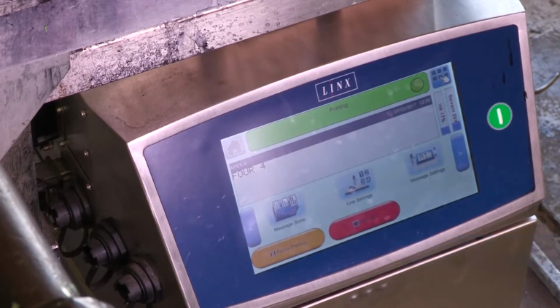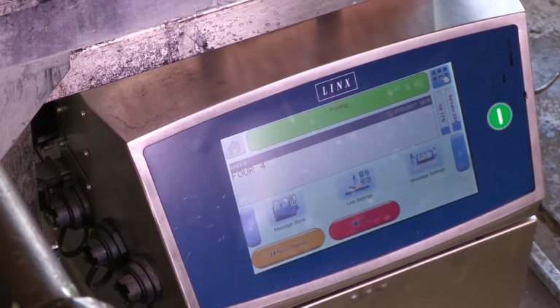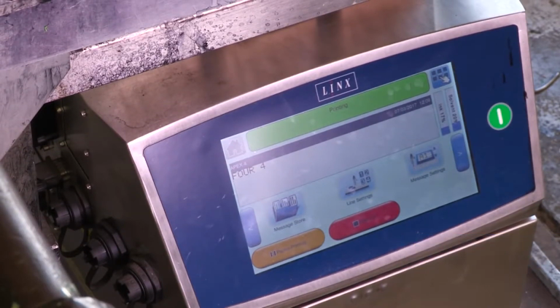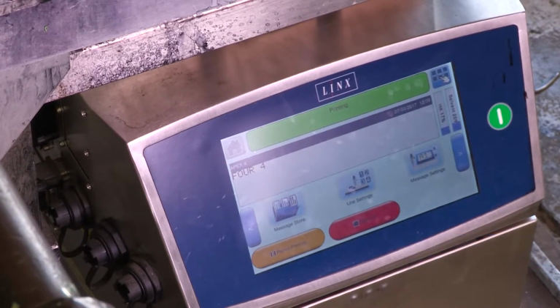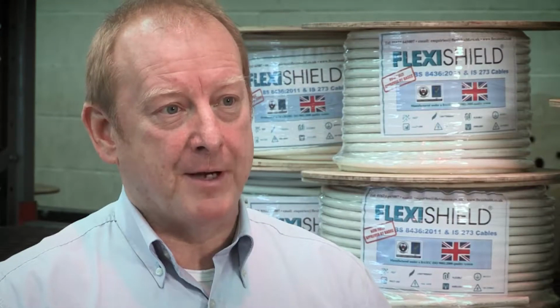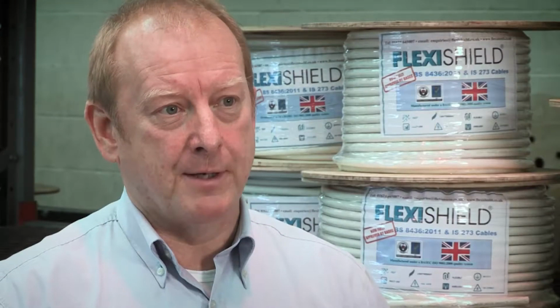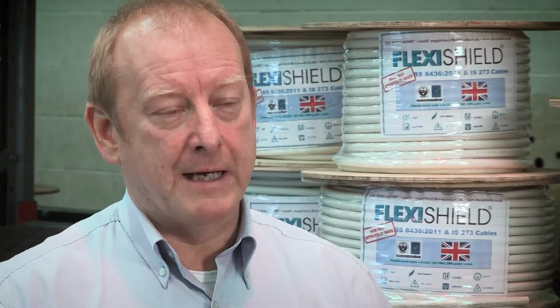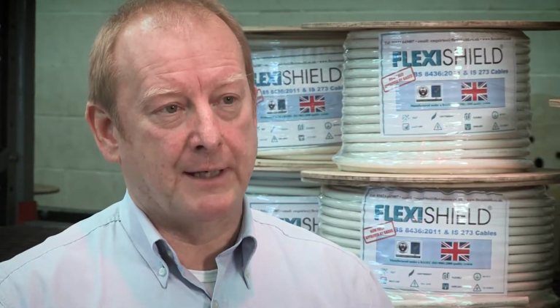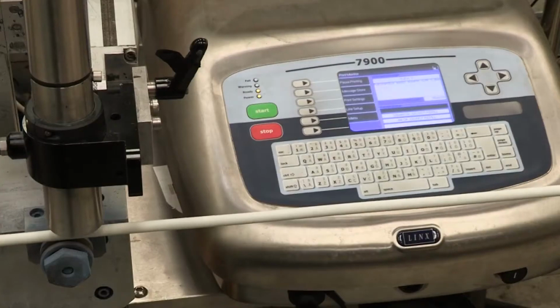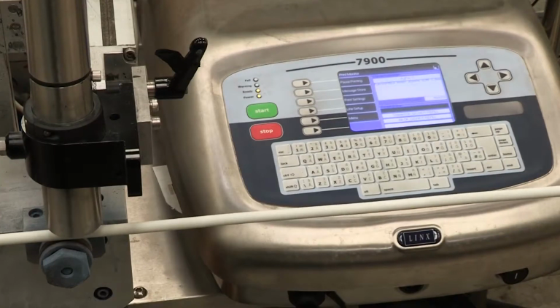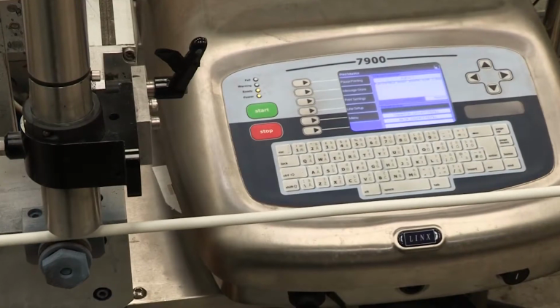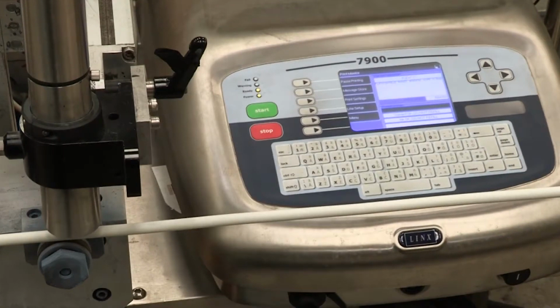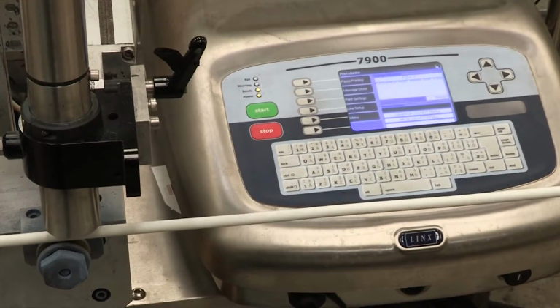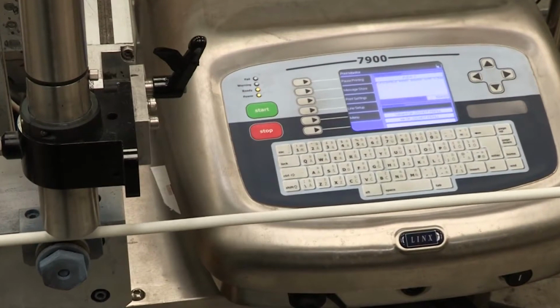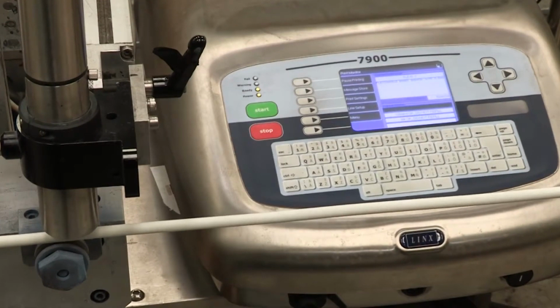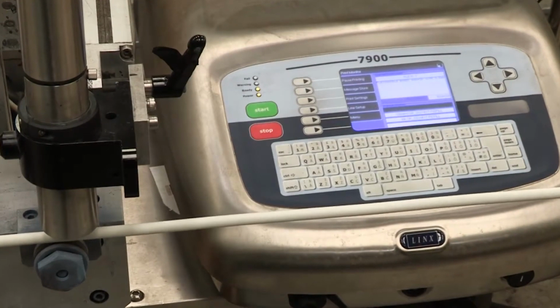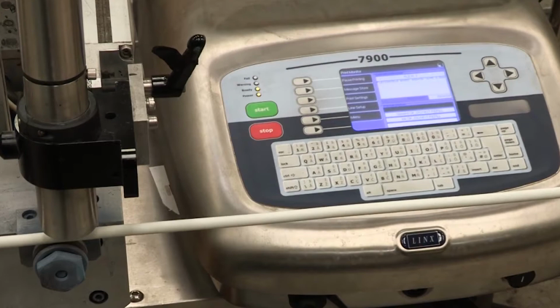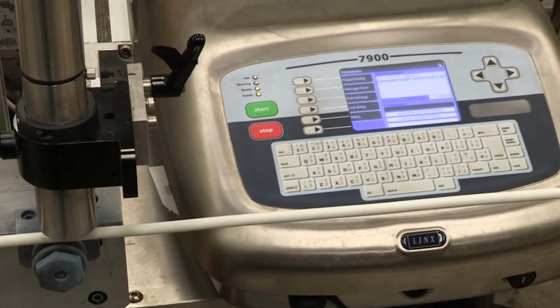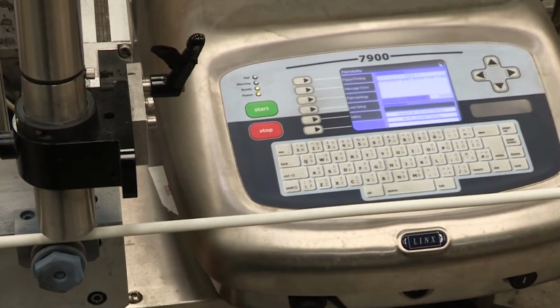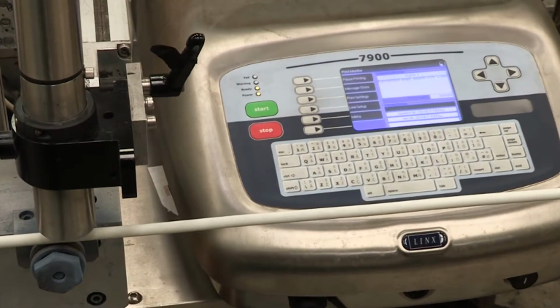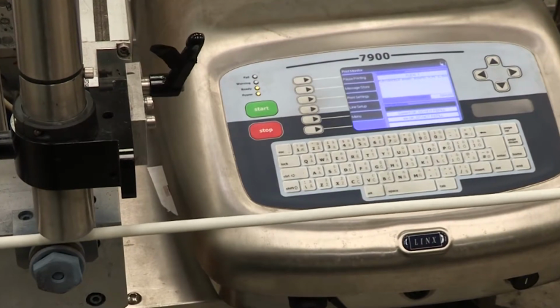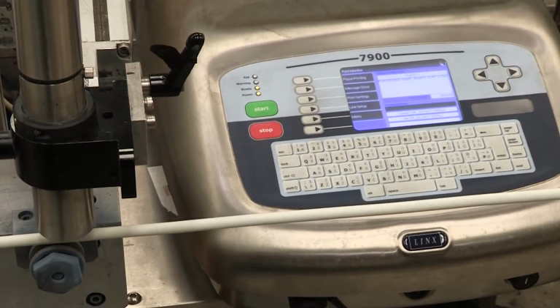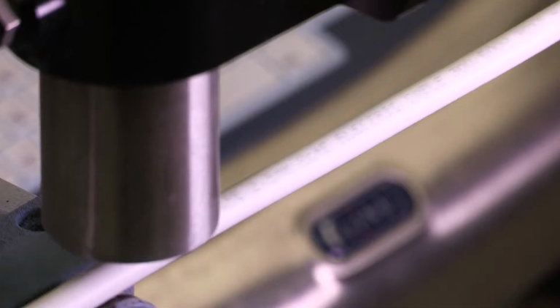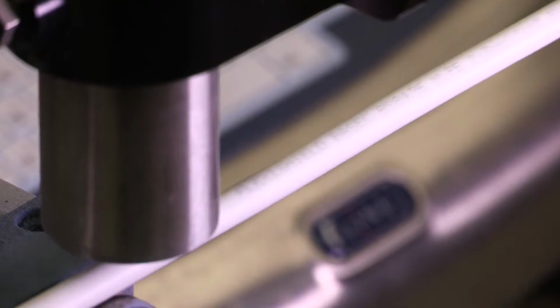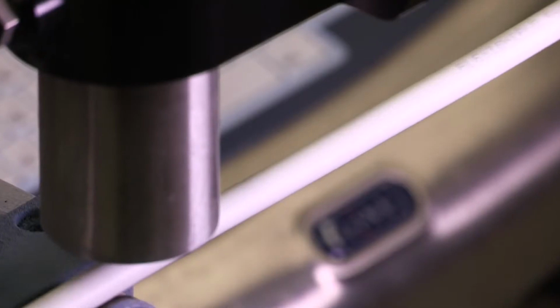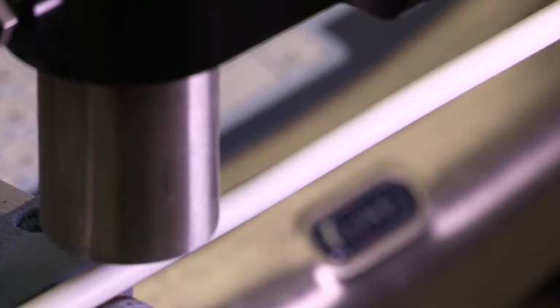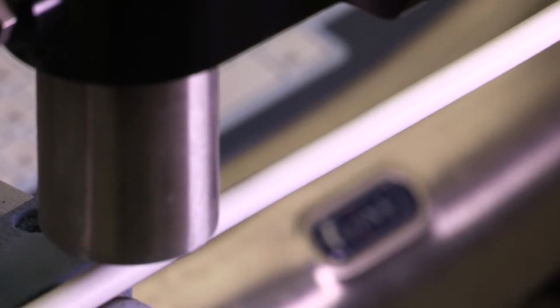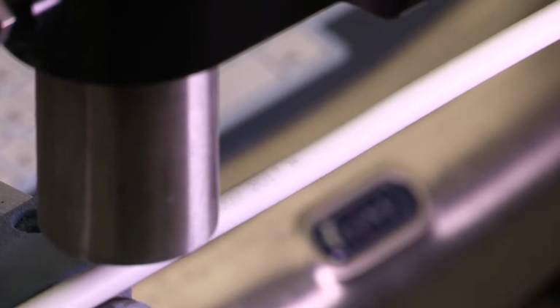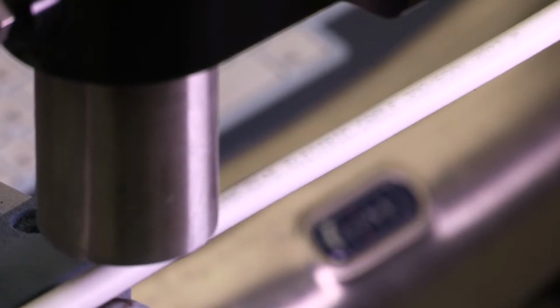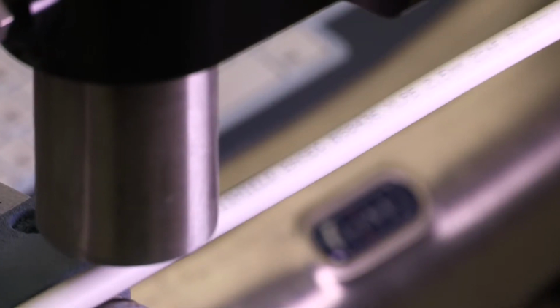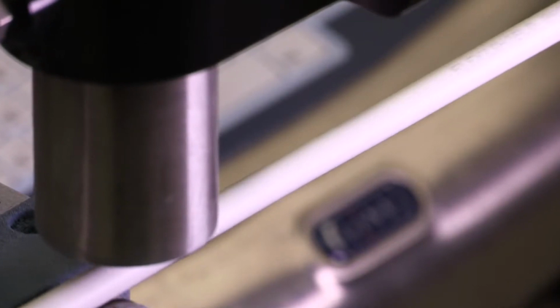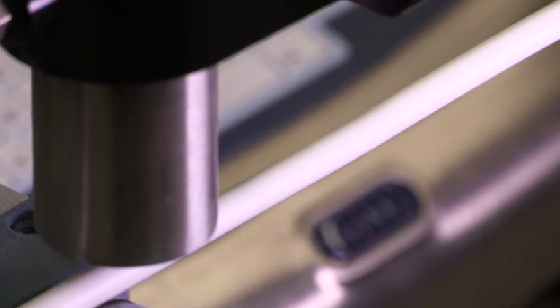Our primary printer is the Lynx 7900 Spectrum, which we use with a high opacity grey ink, and that gives a good quality print legend.